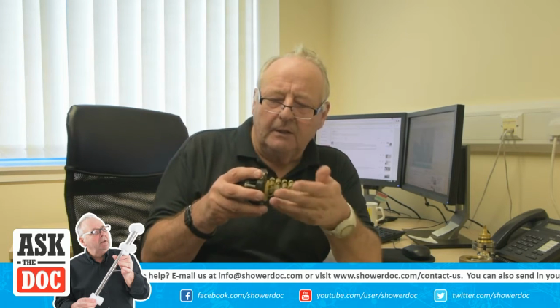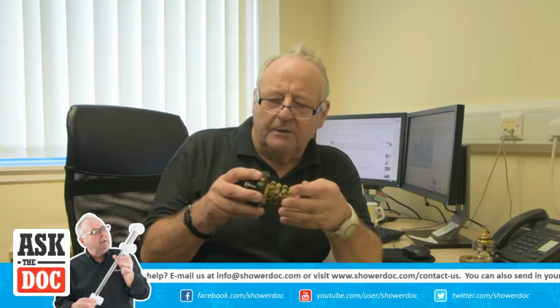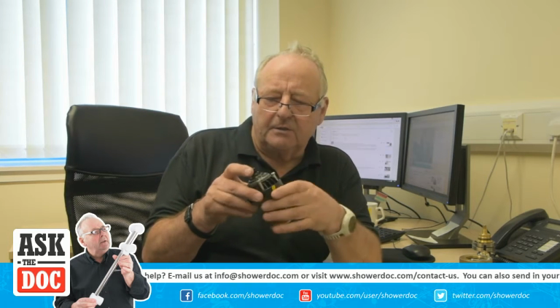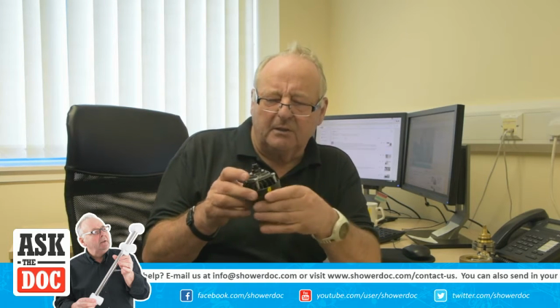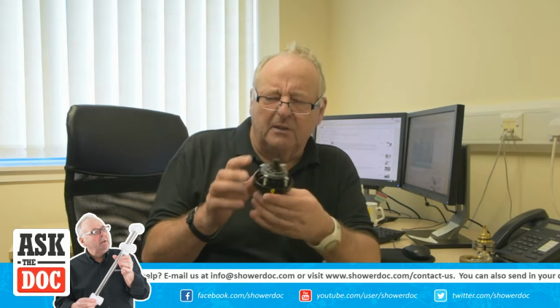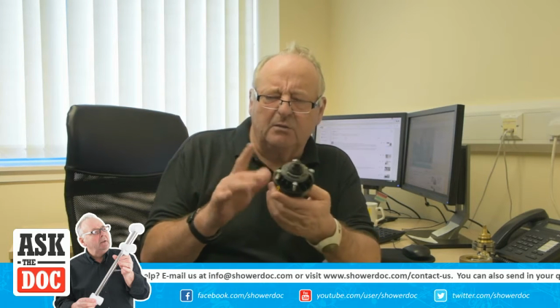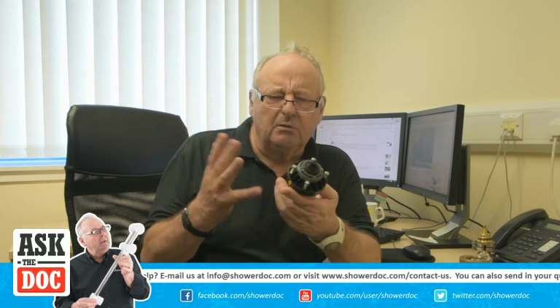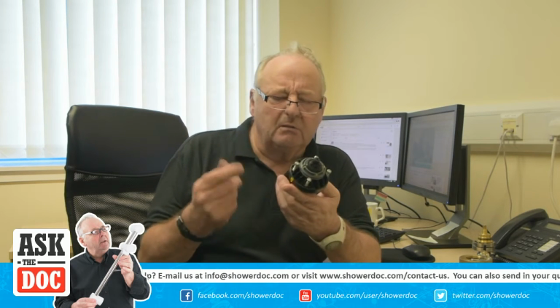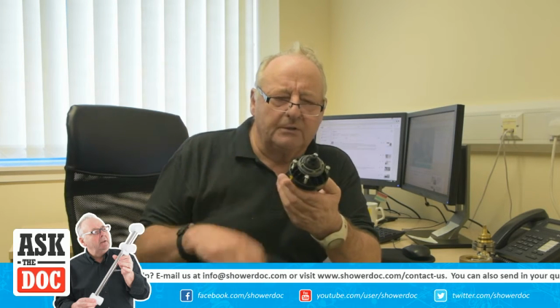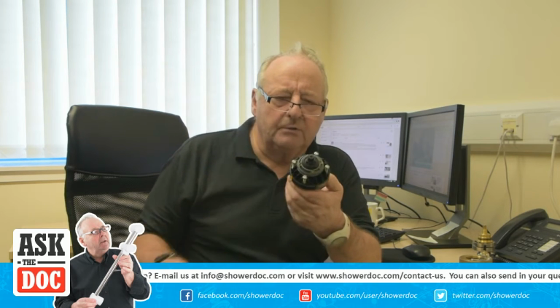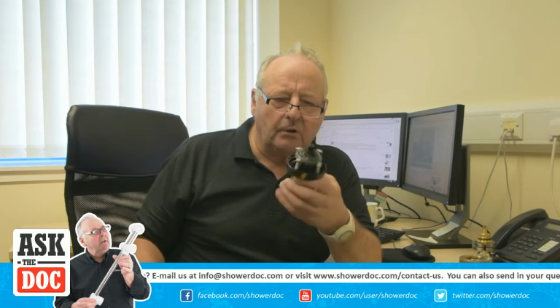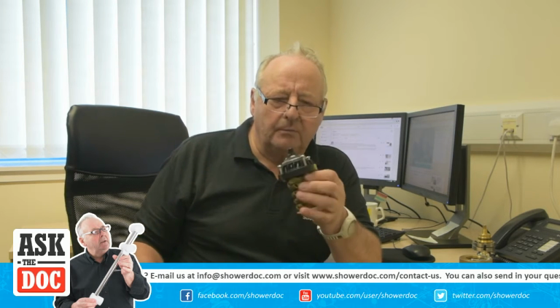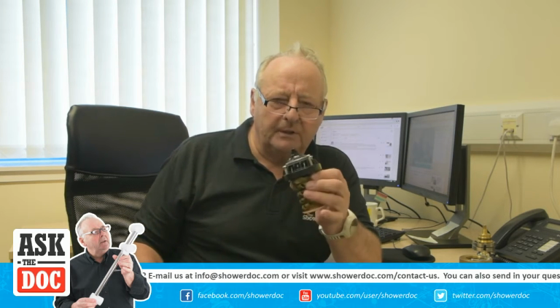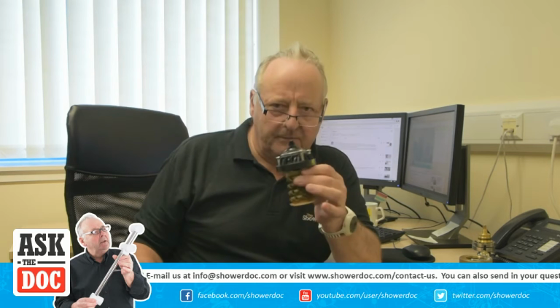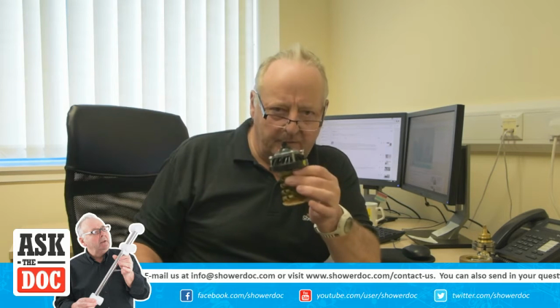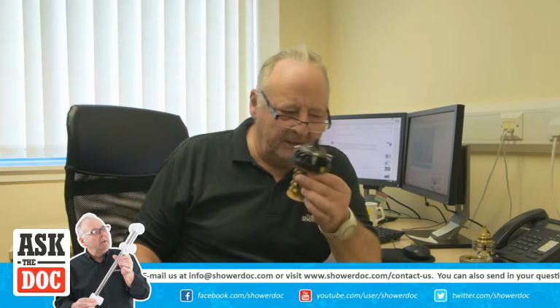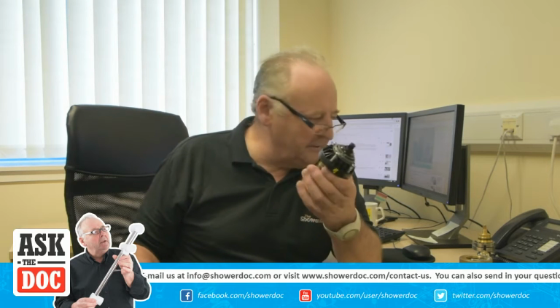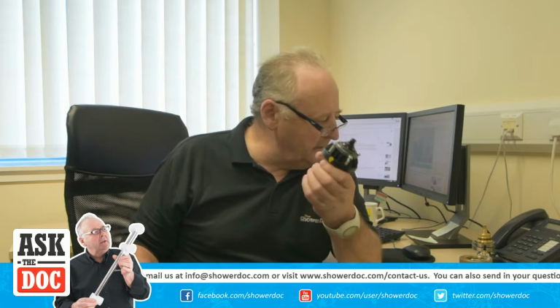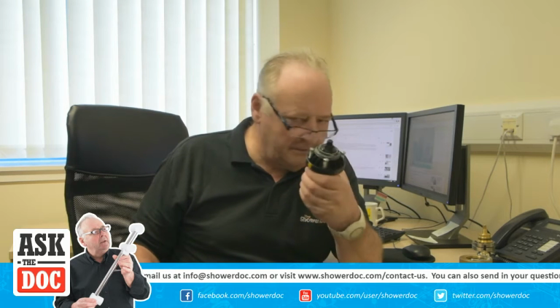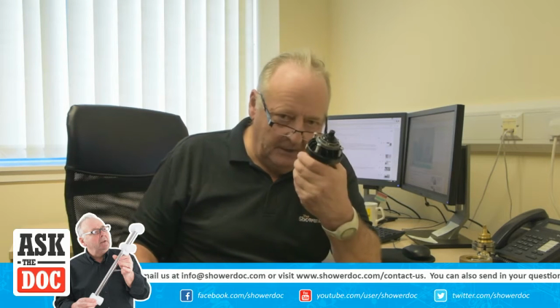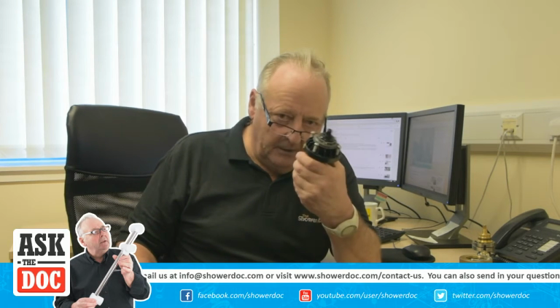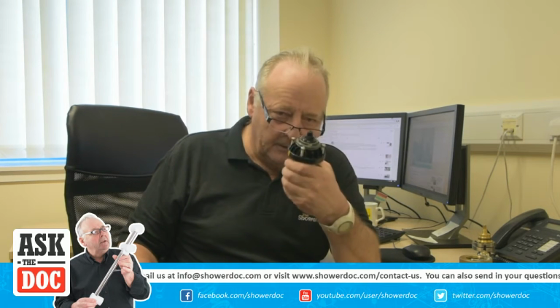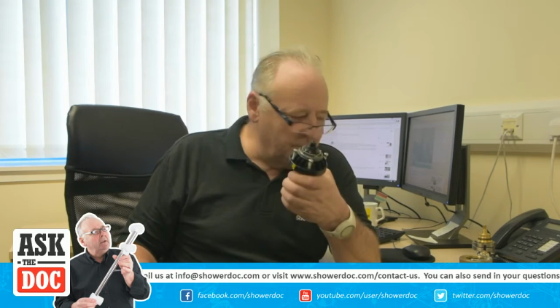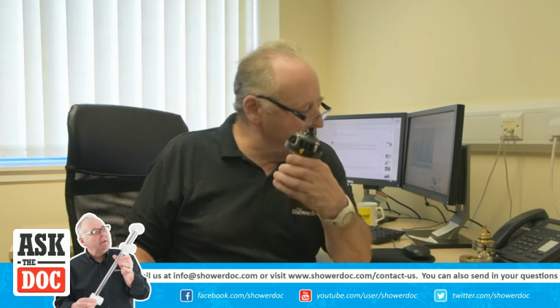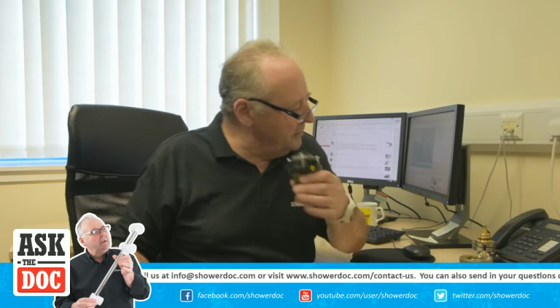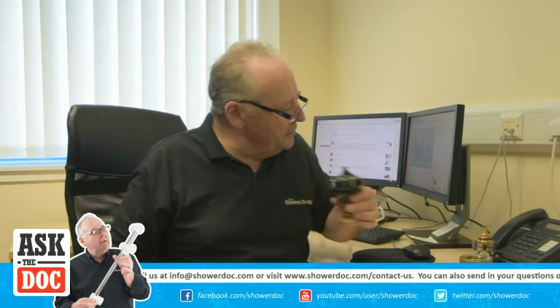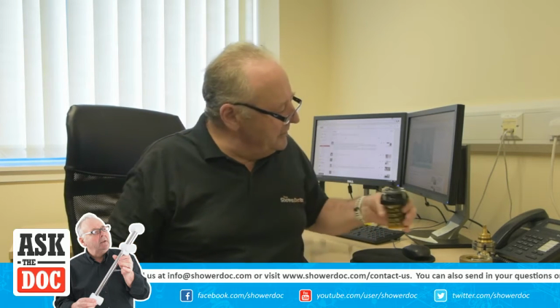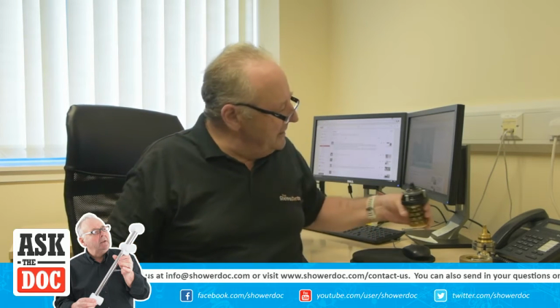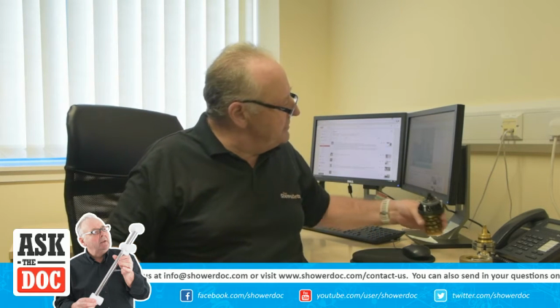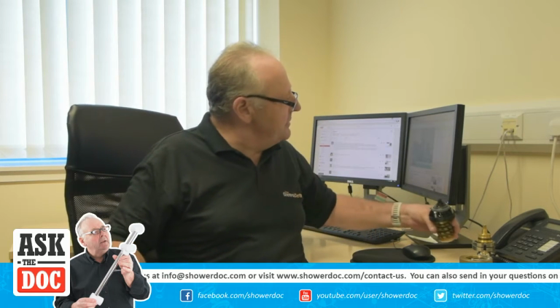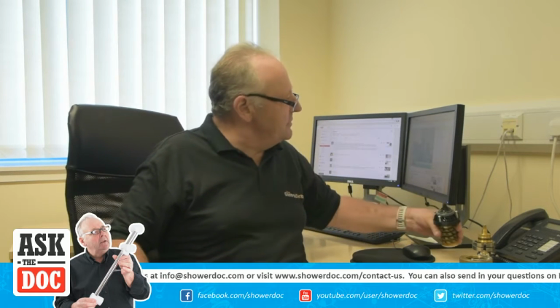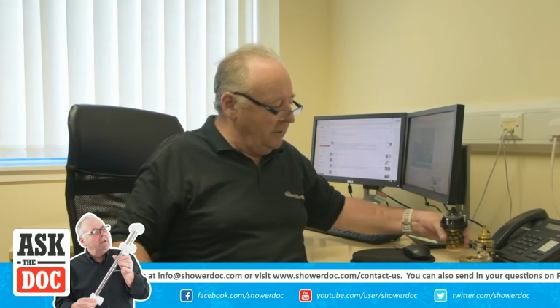Those are really the two normally different methods used to control the temperature in the shower.